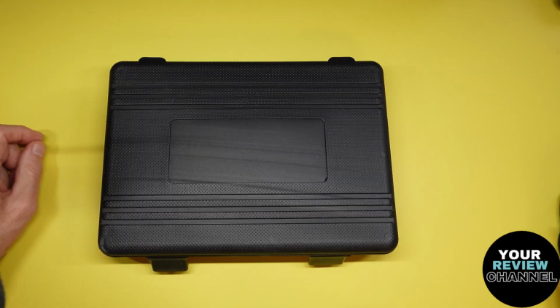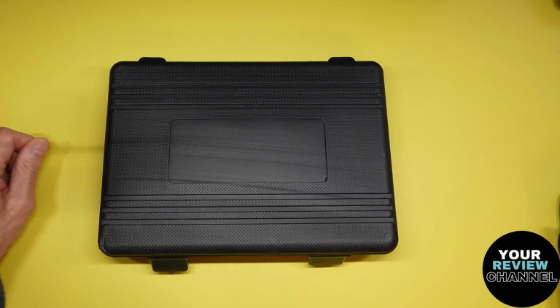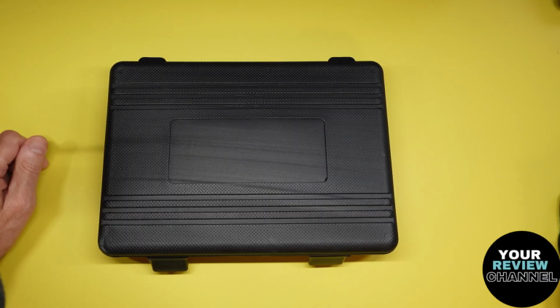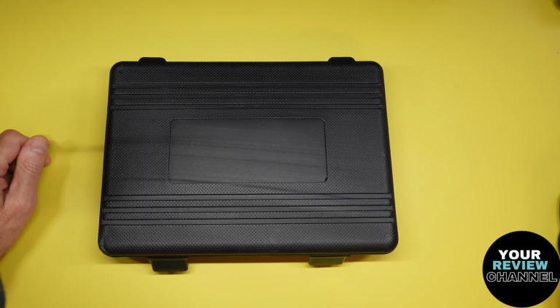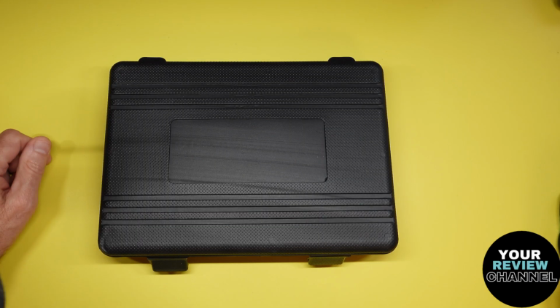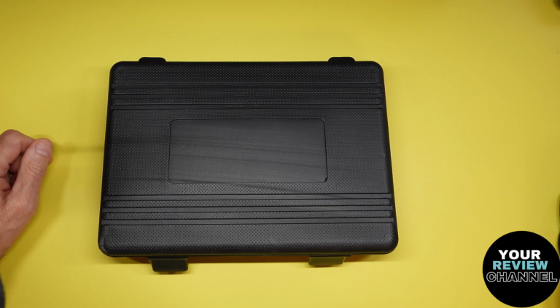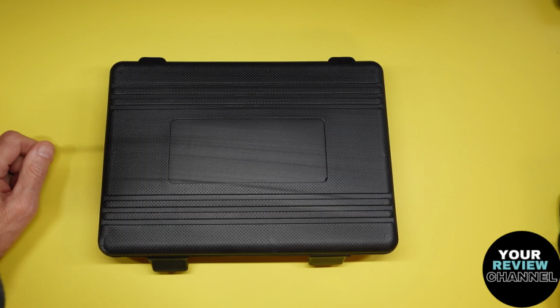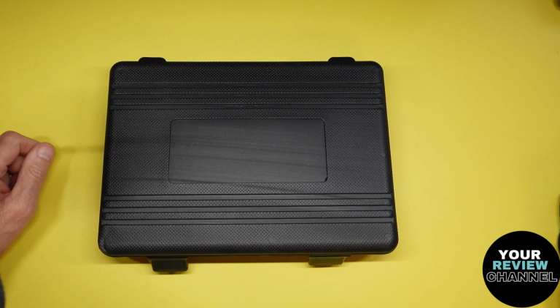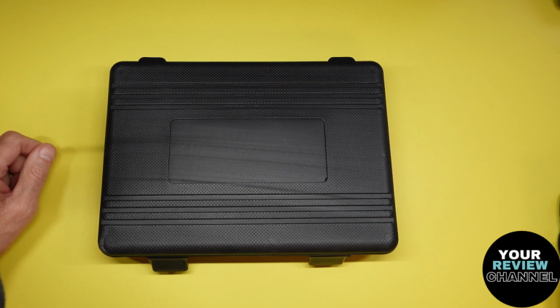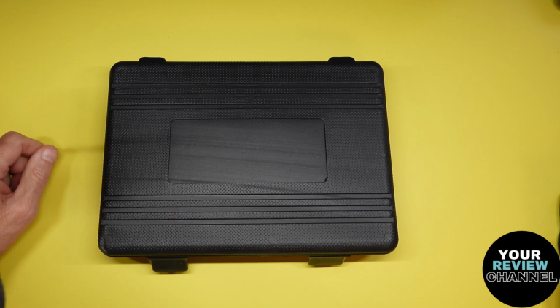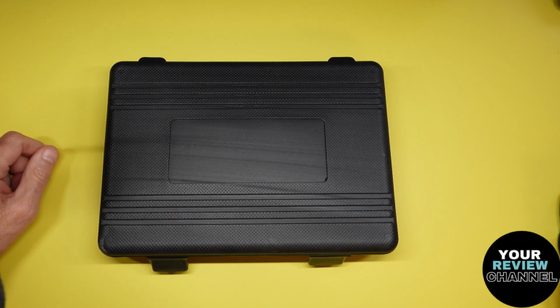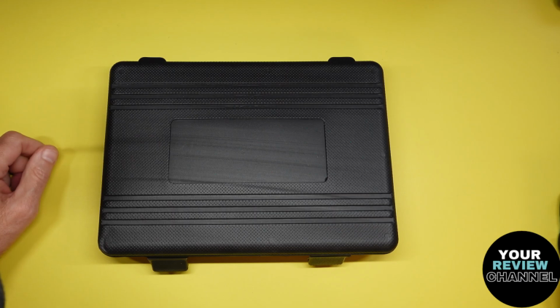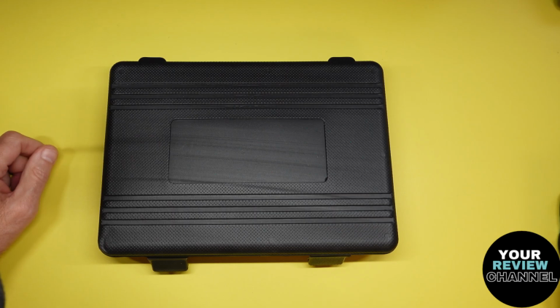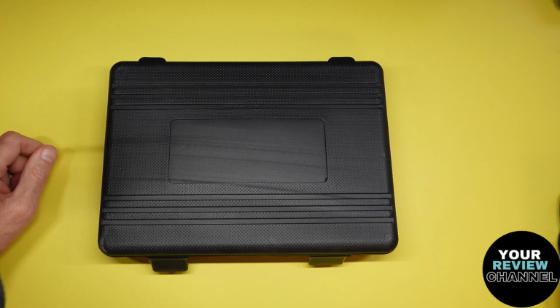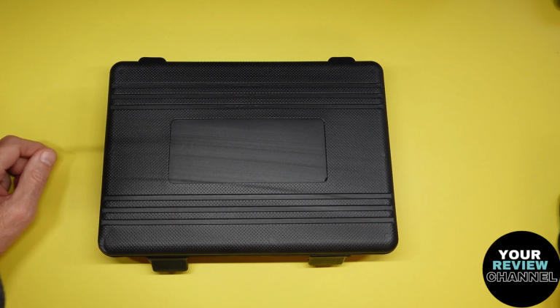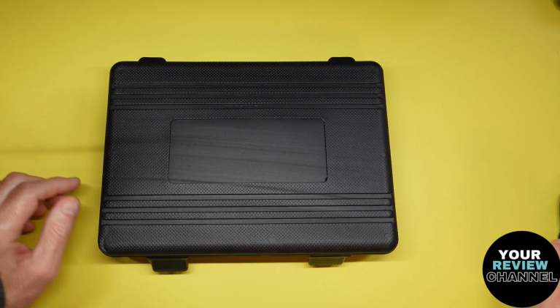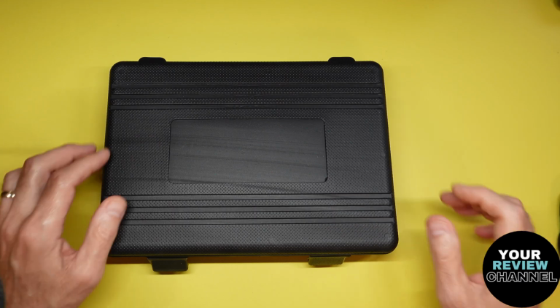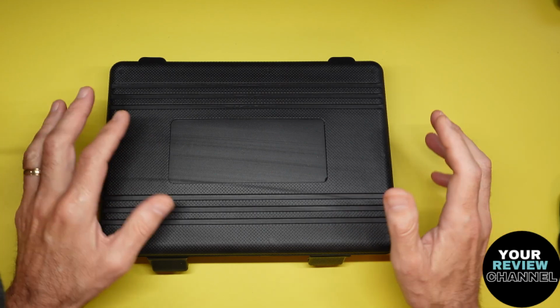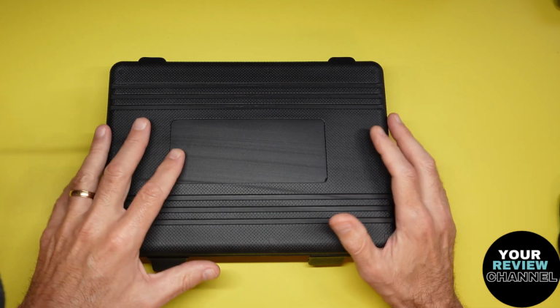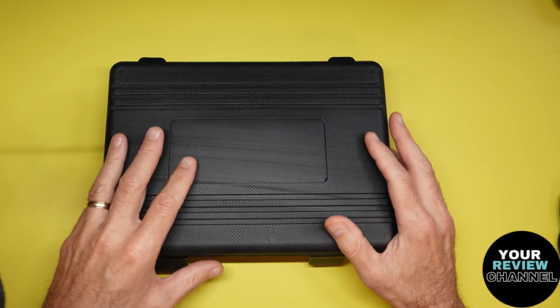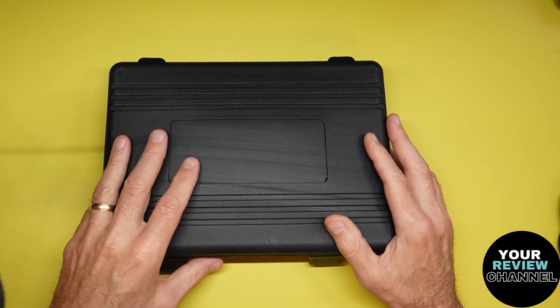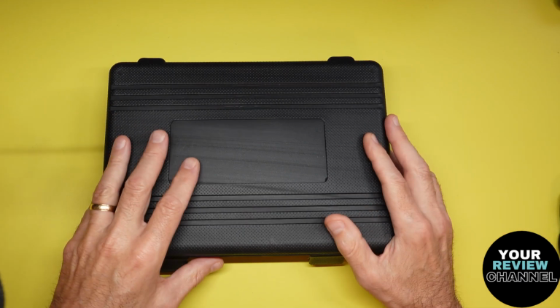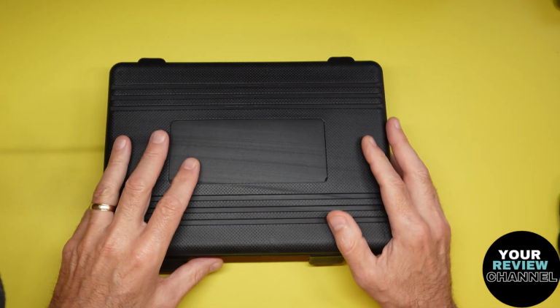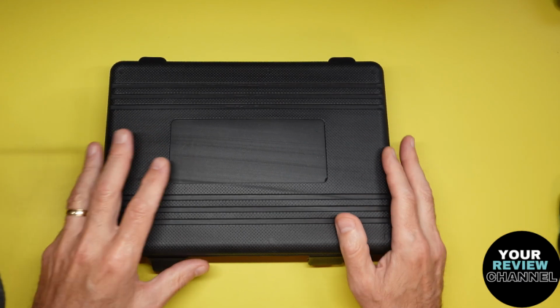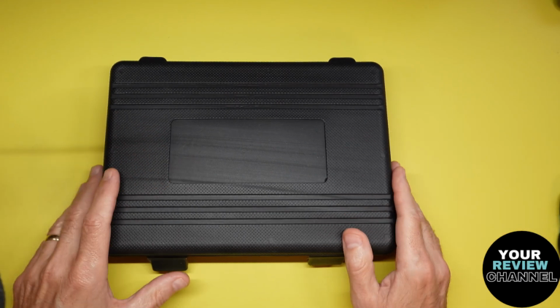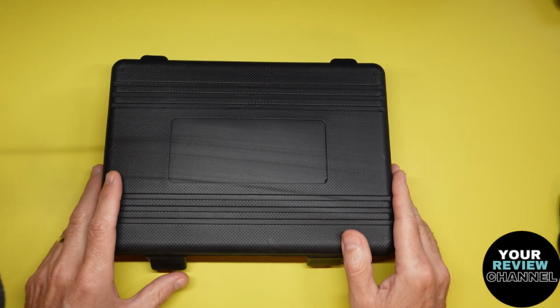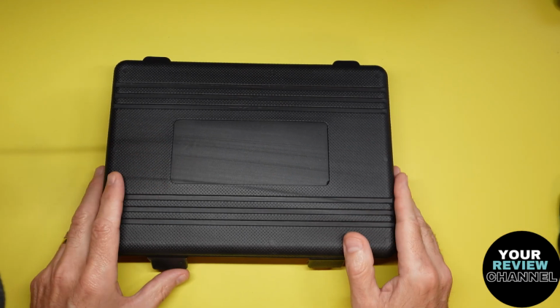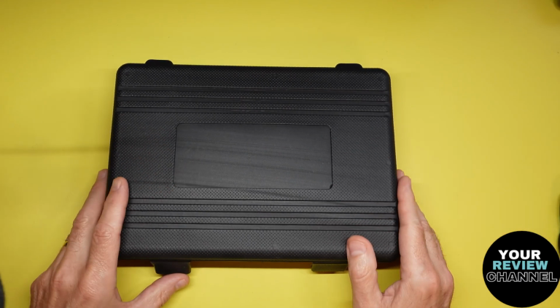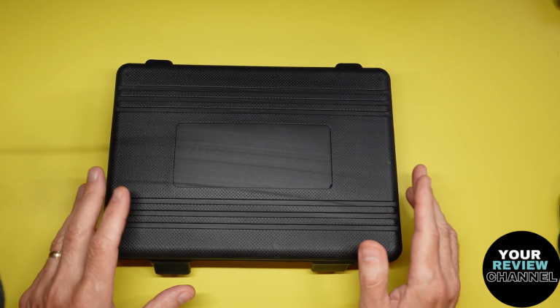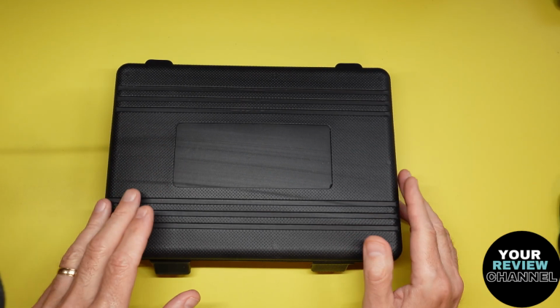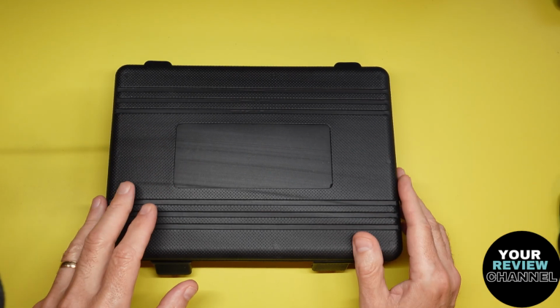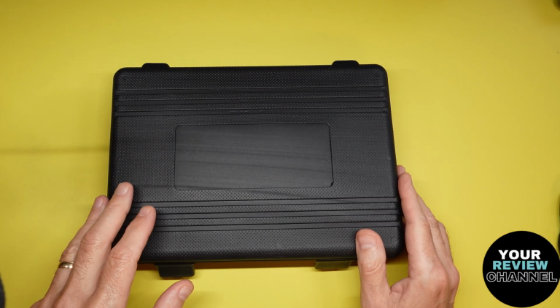Hey gang, welcome back to your review channel. Today I'm looking at an item that the company did send me and did compensate me to make a review on.